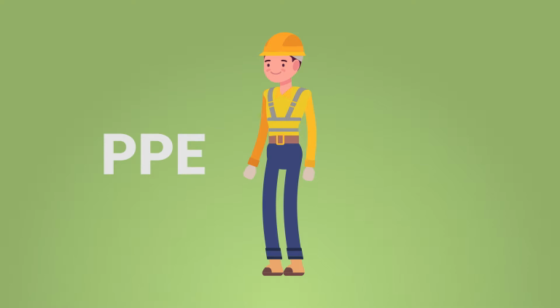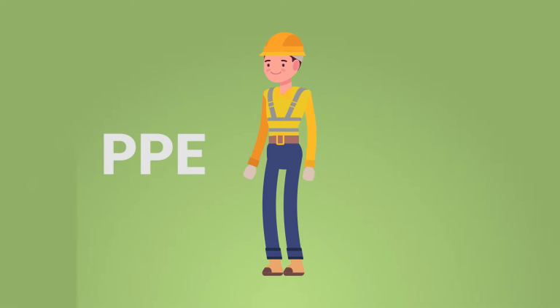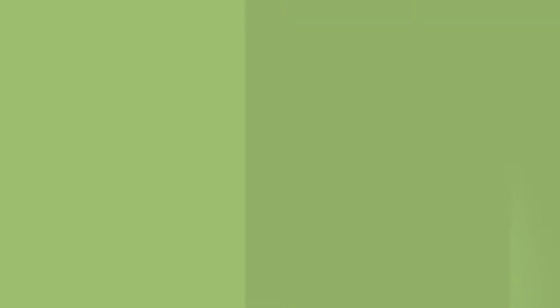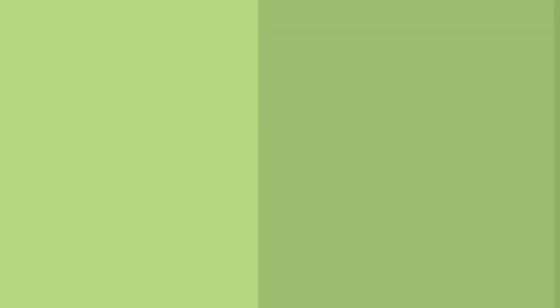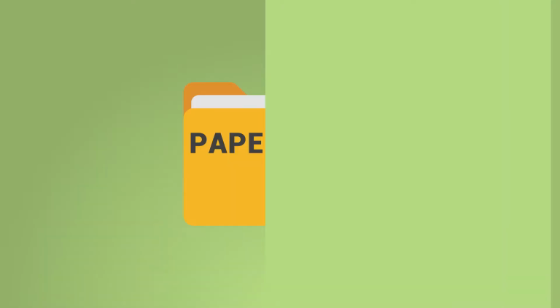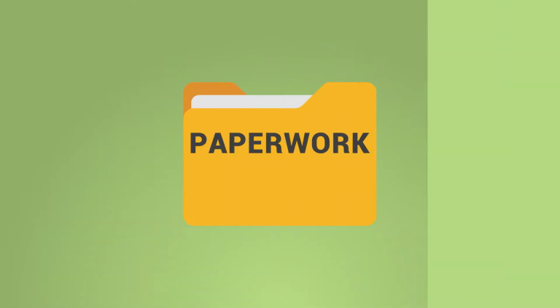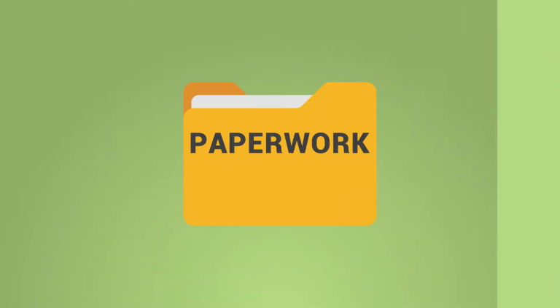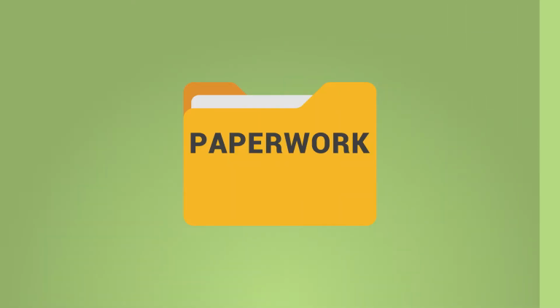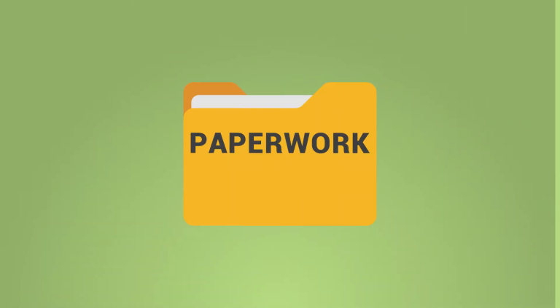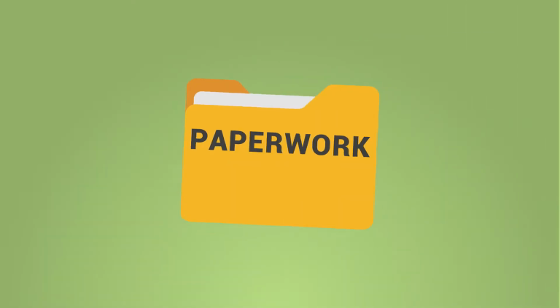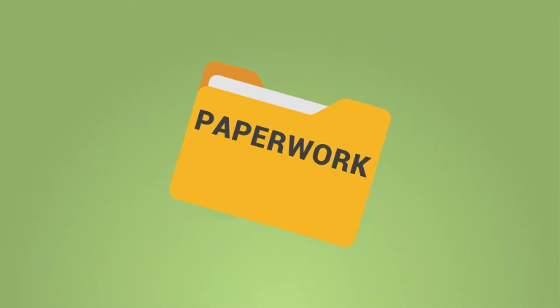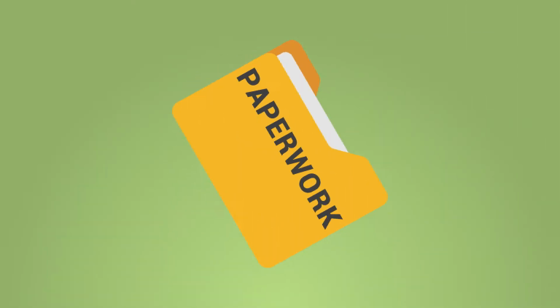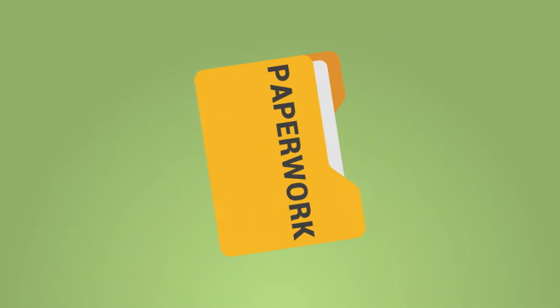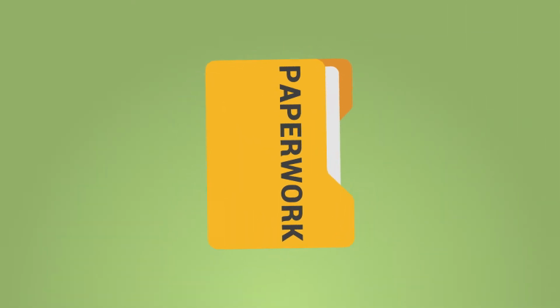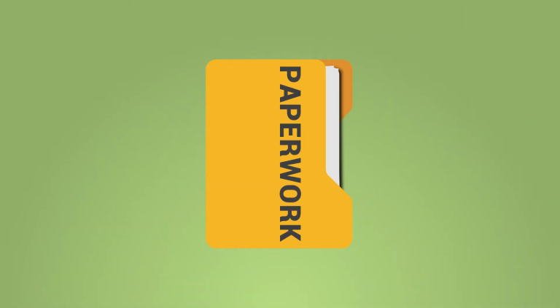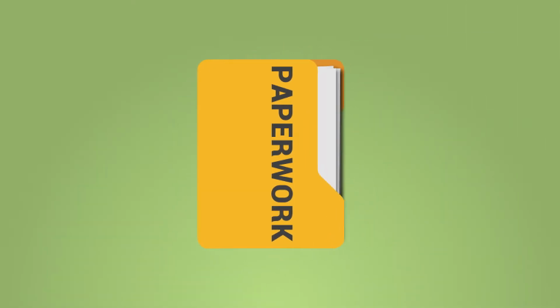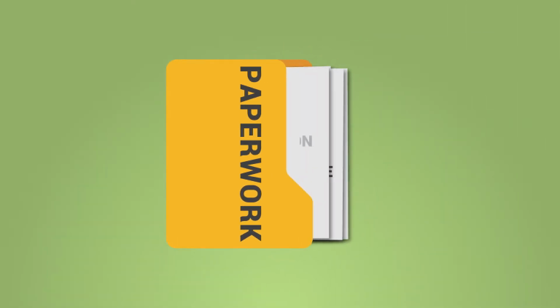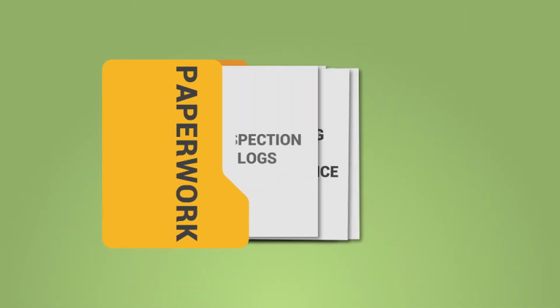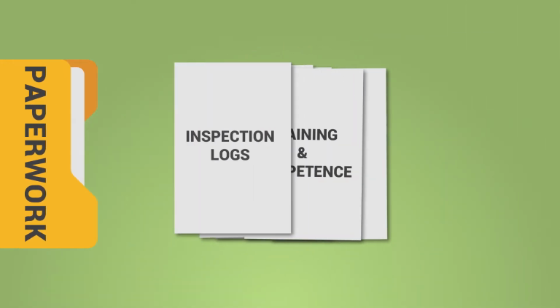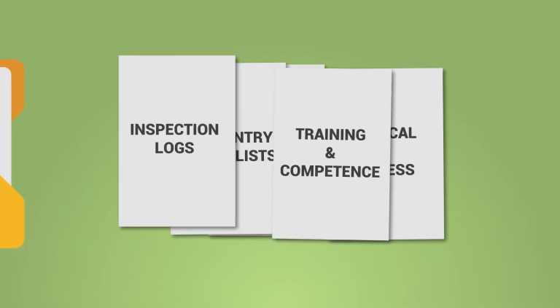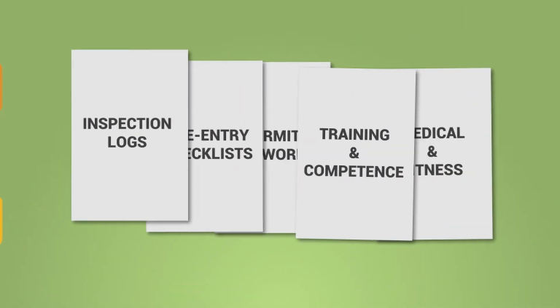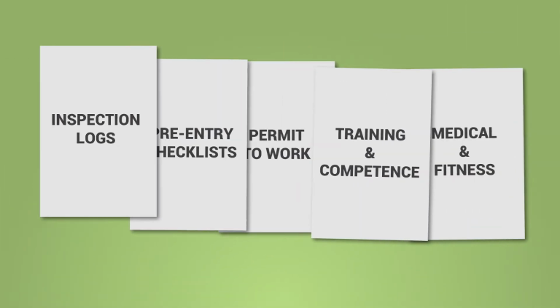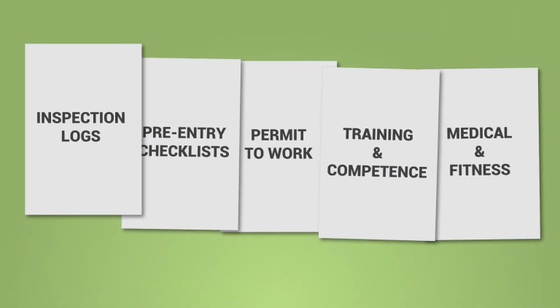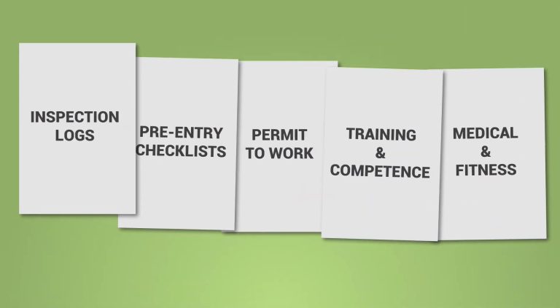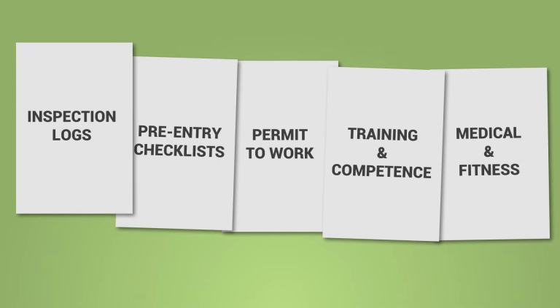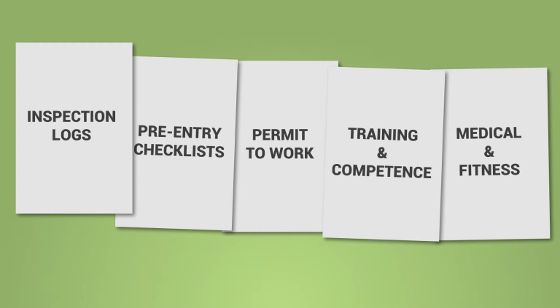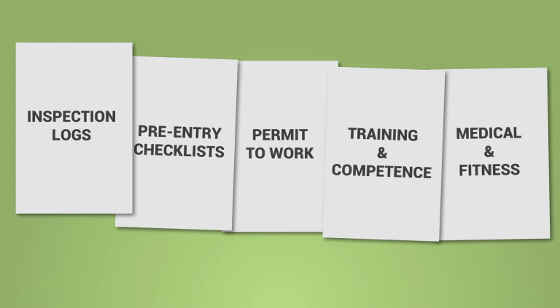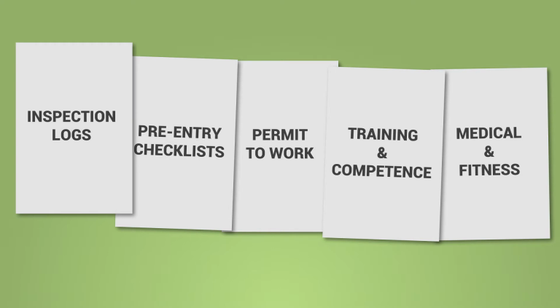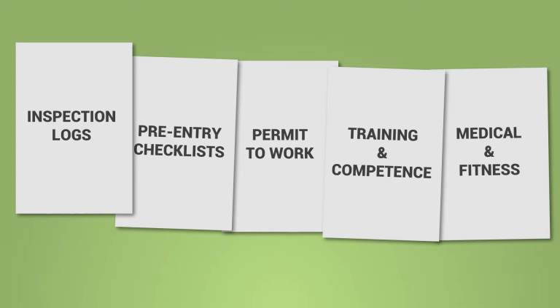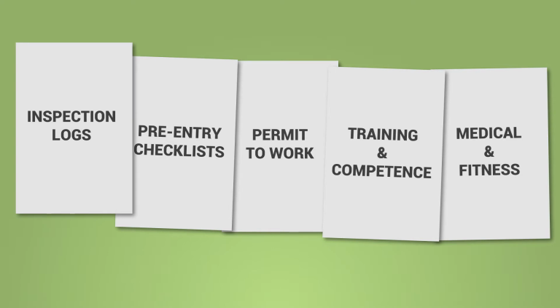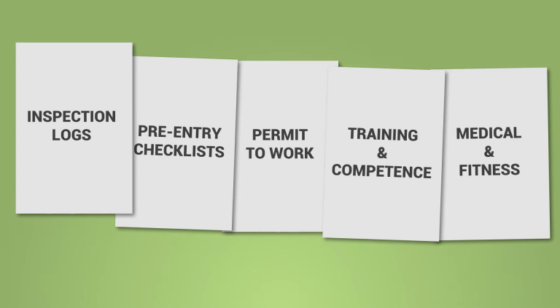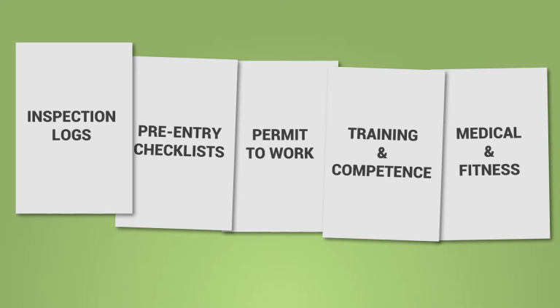Alongside this, the course will outline the paperwork required to ensure compliance with health and safety best practice.